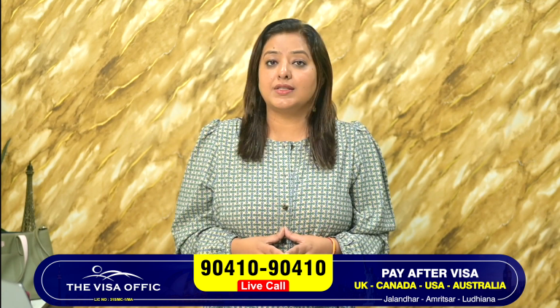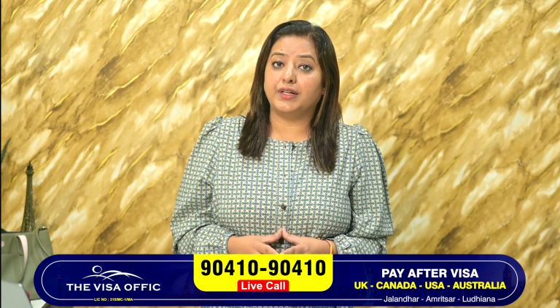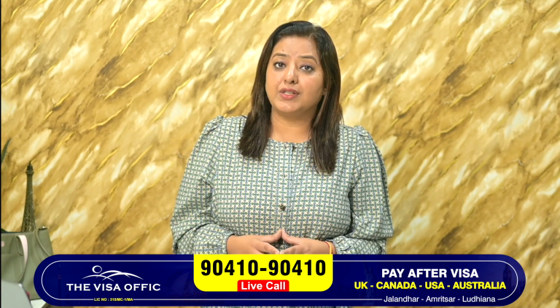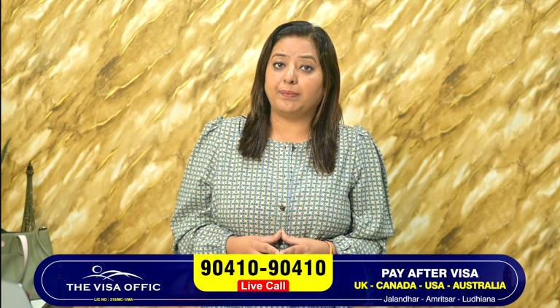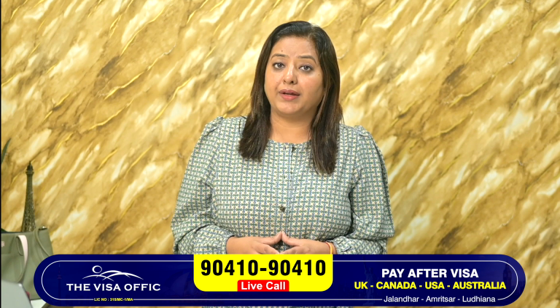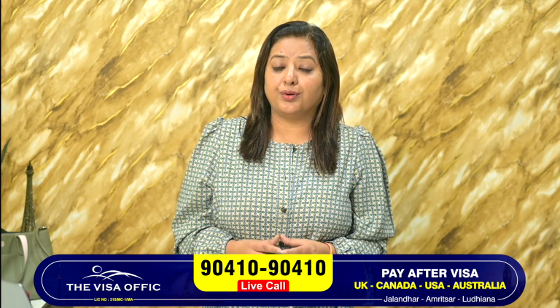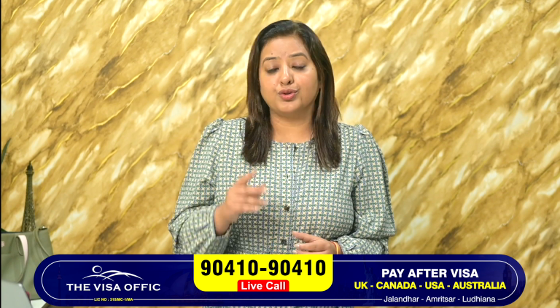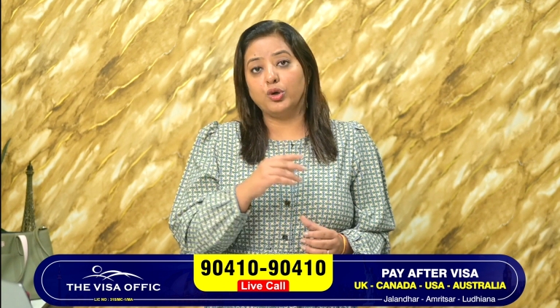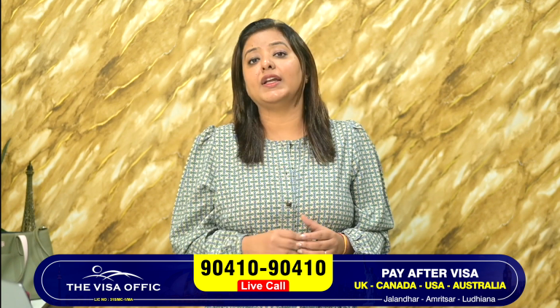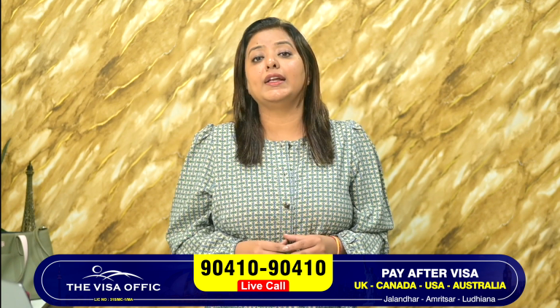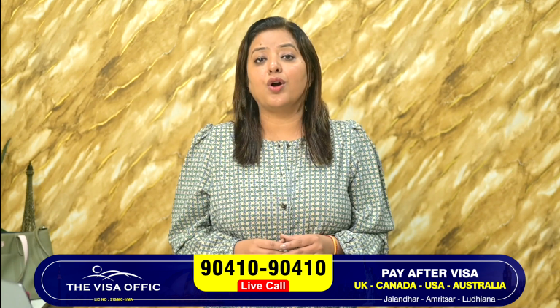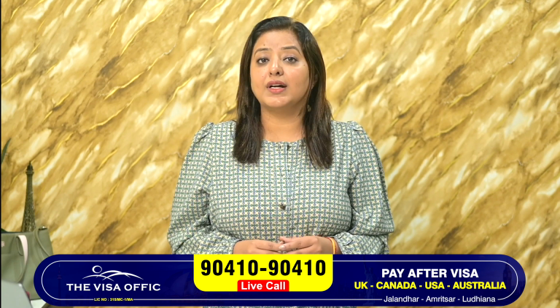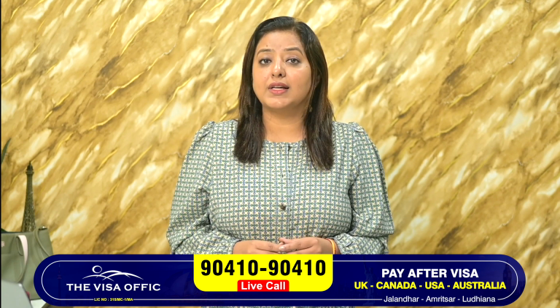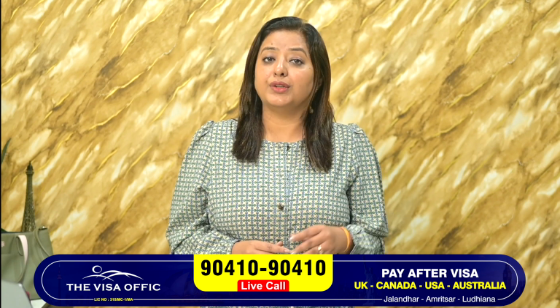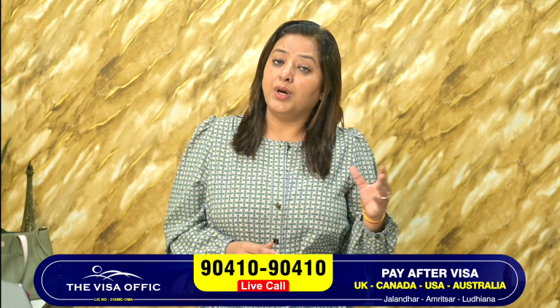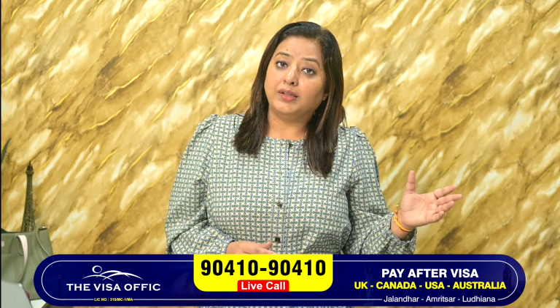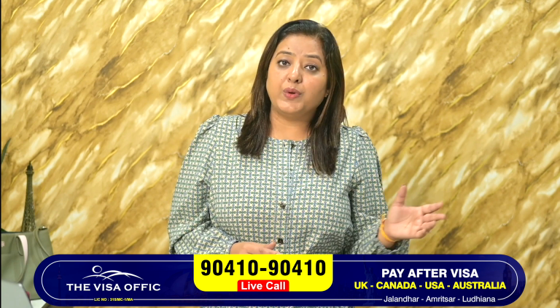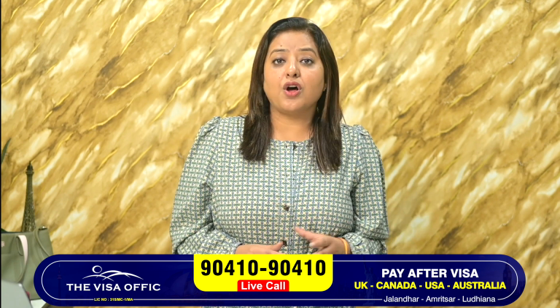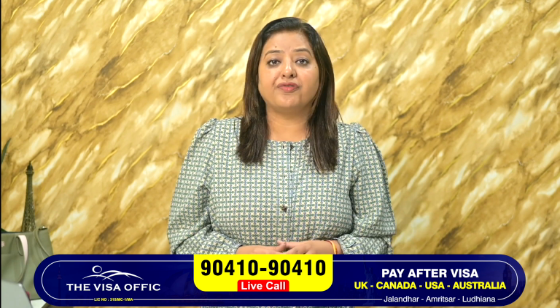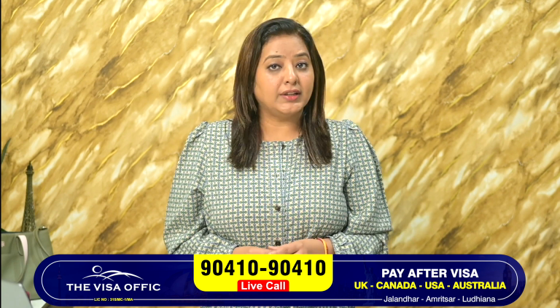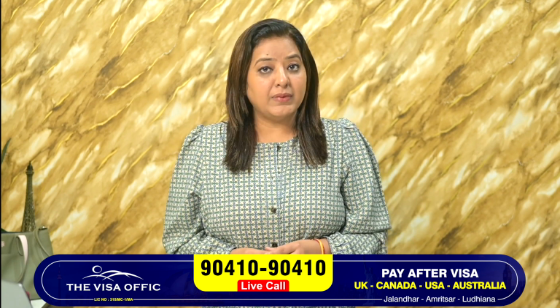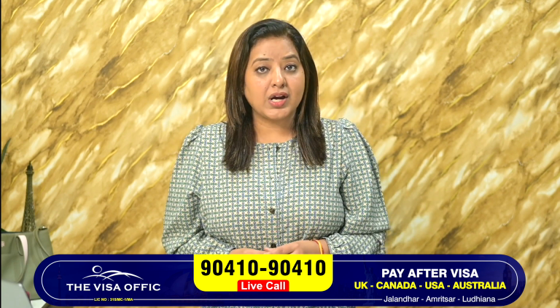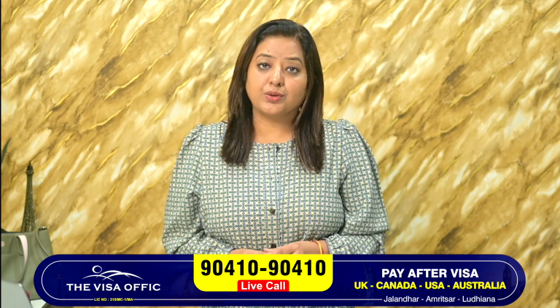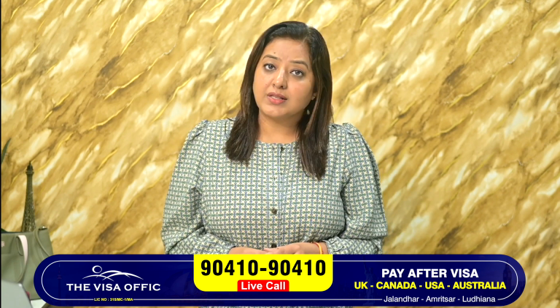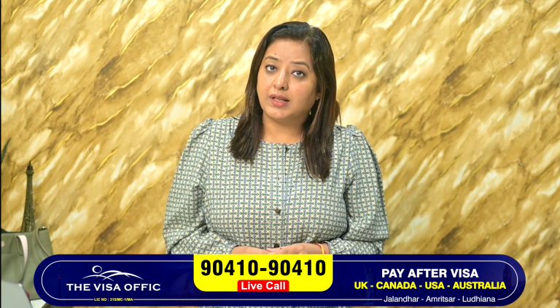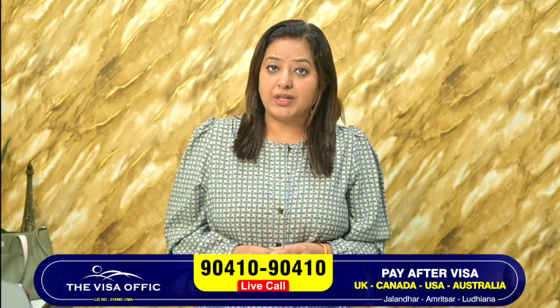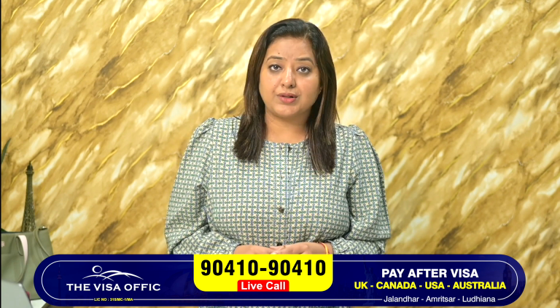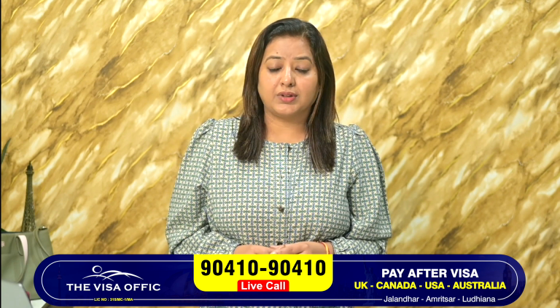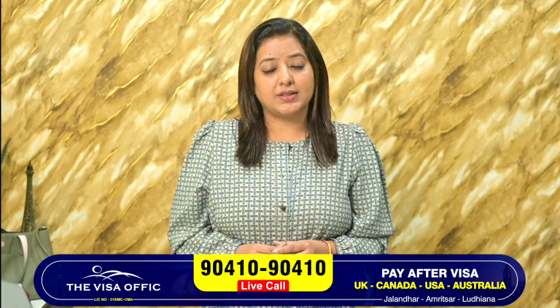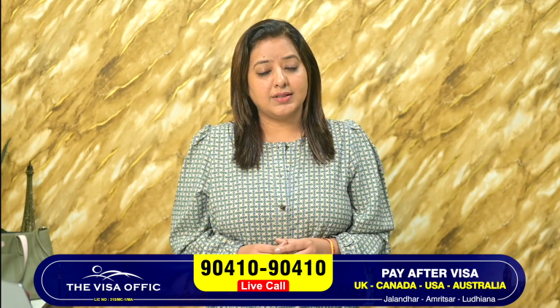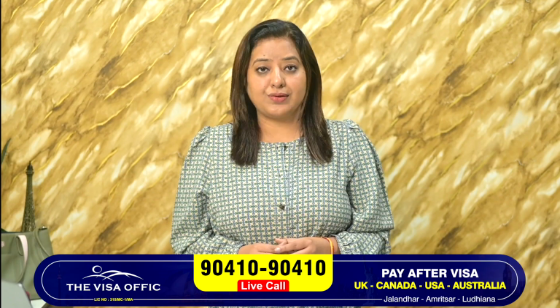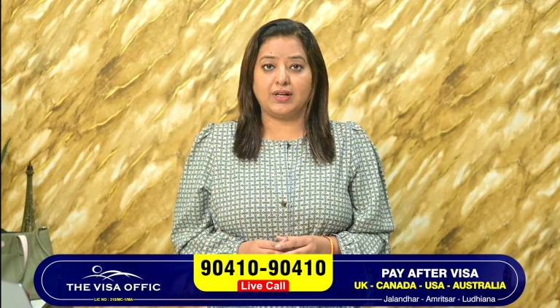For more details, call the visa office at 9410 9410.